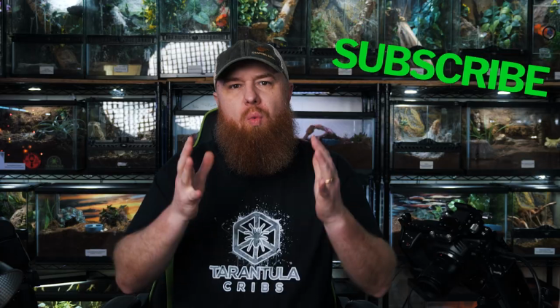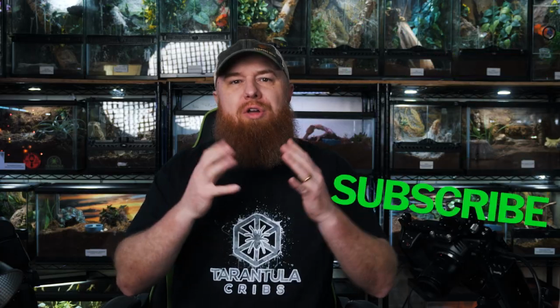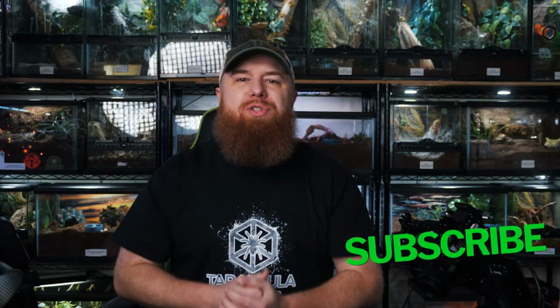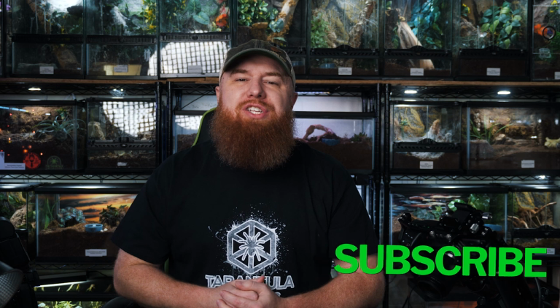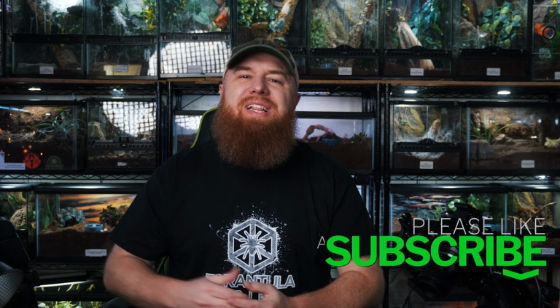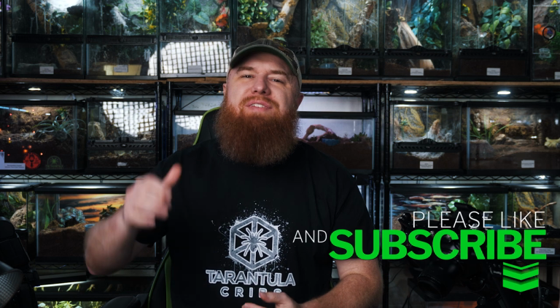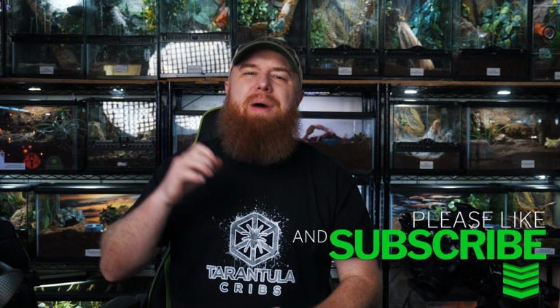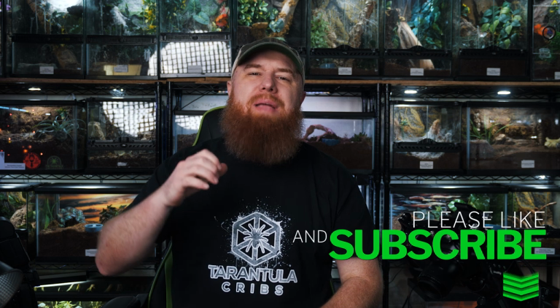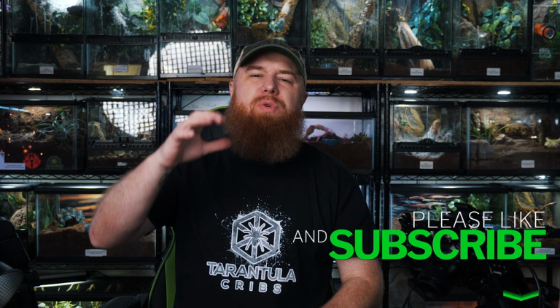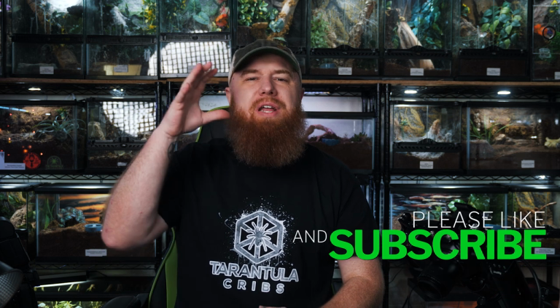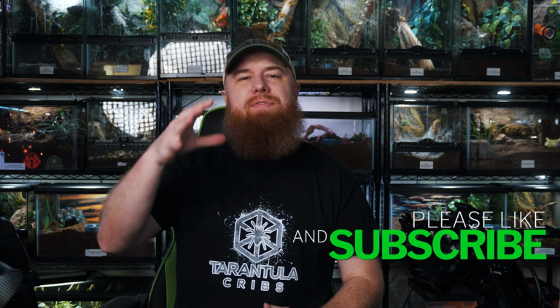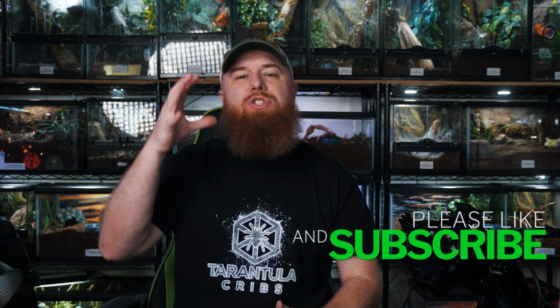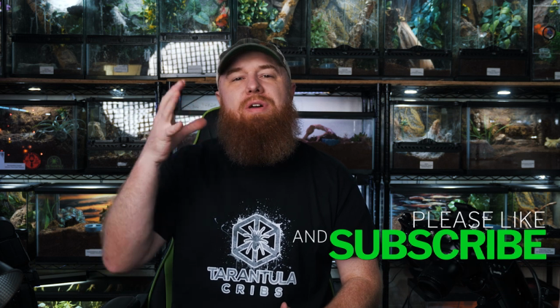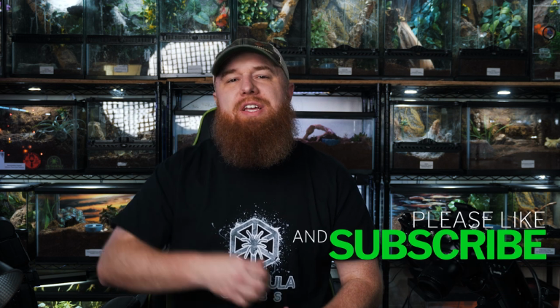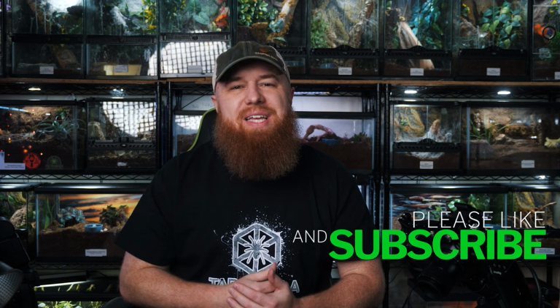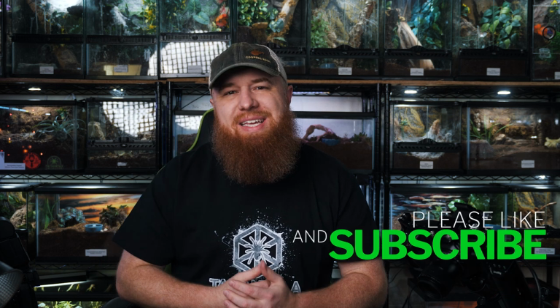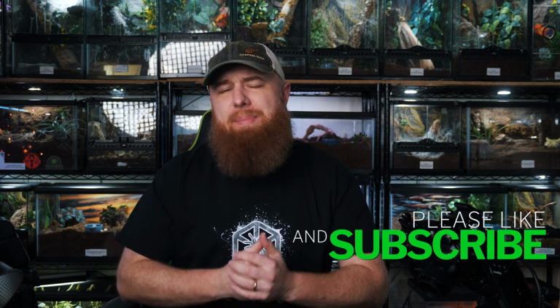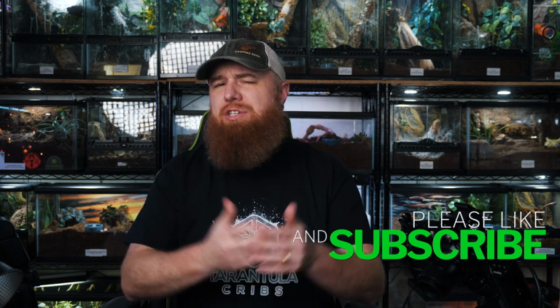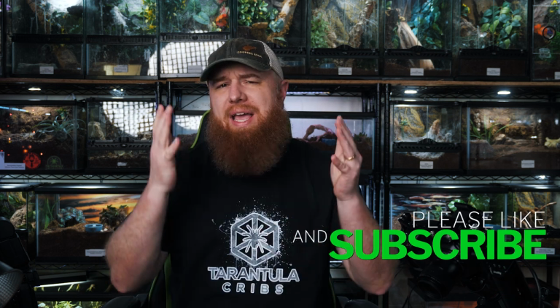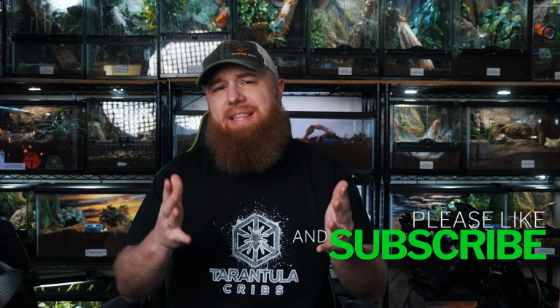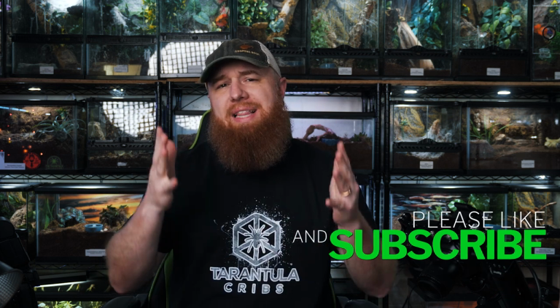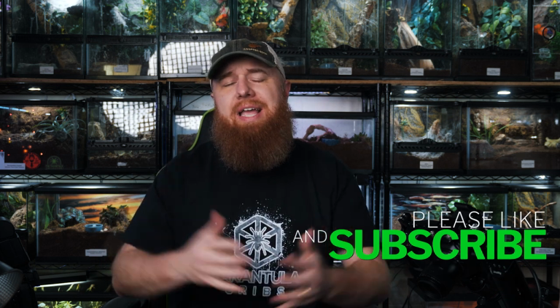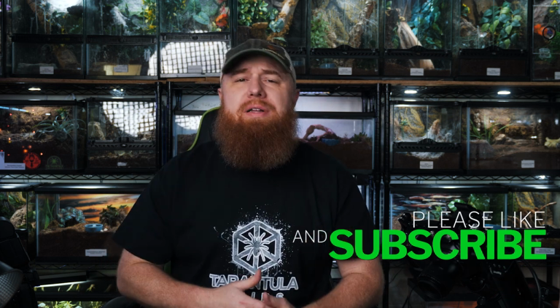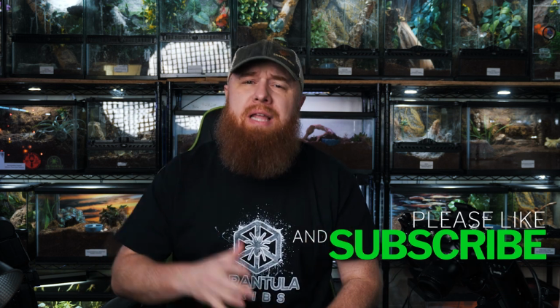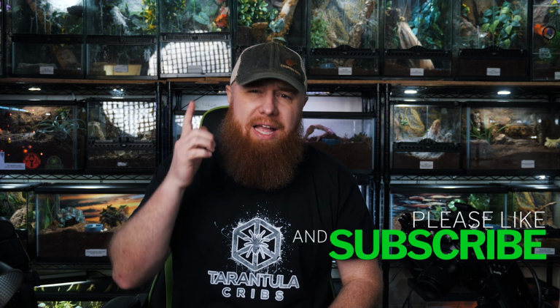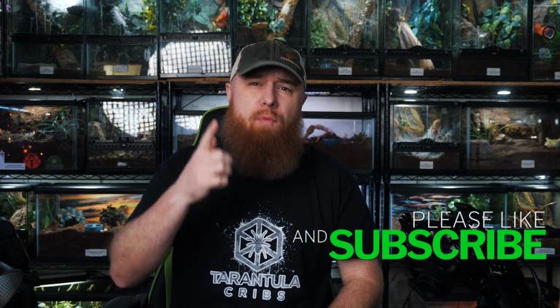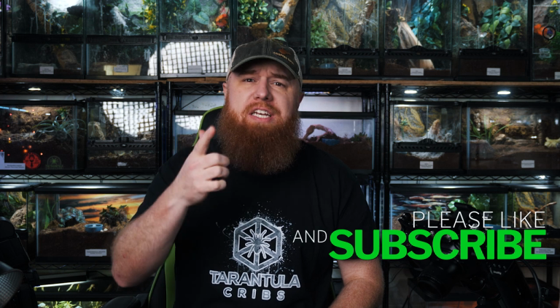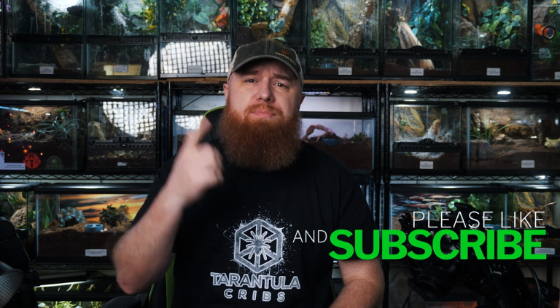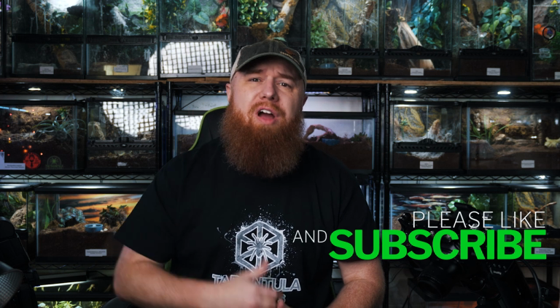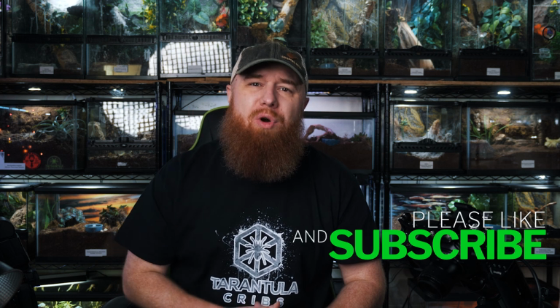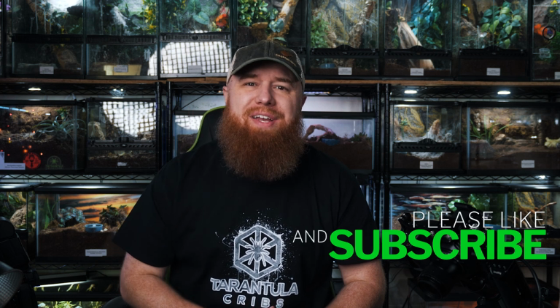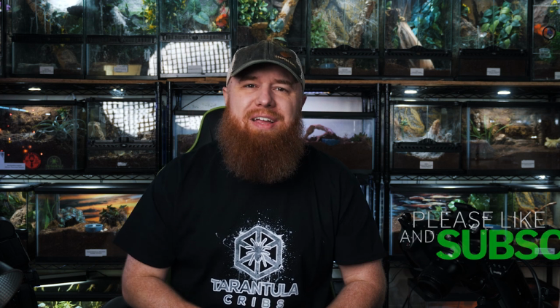Welcome to the Tarantula Collective. My name is Richard, and if you enjoy videos like this make sure you hit that like button and don't forget to subscribe while you're down there.